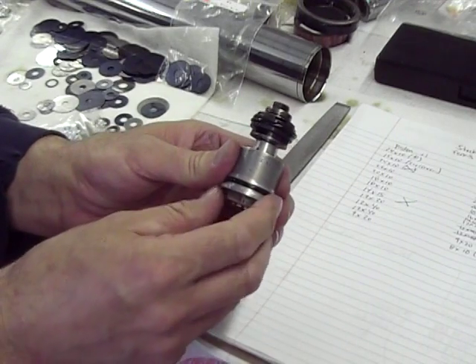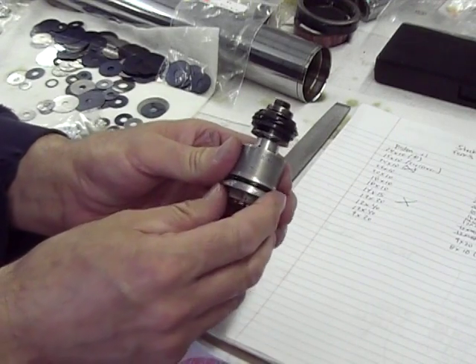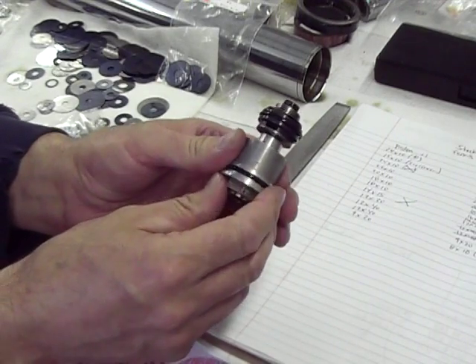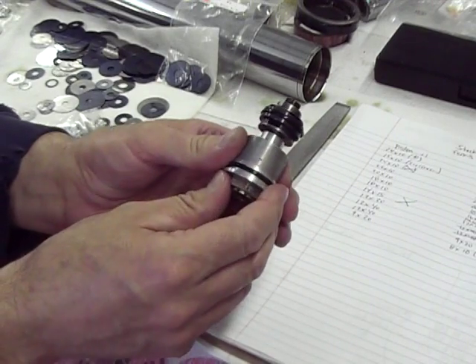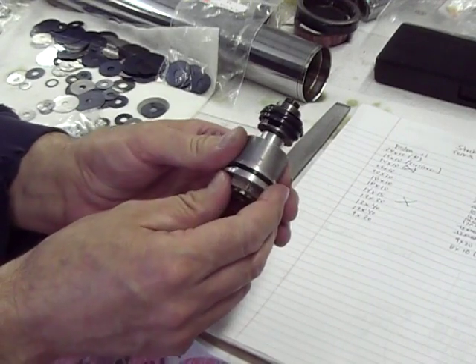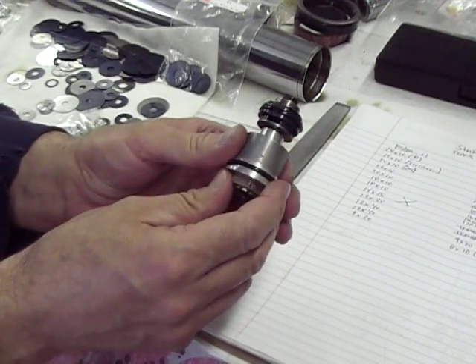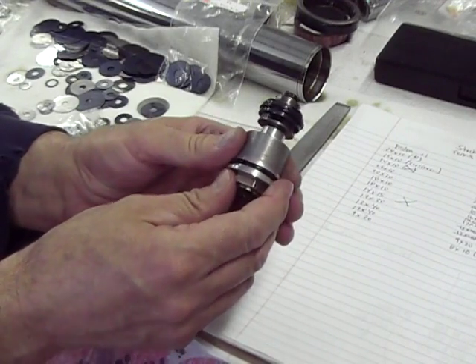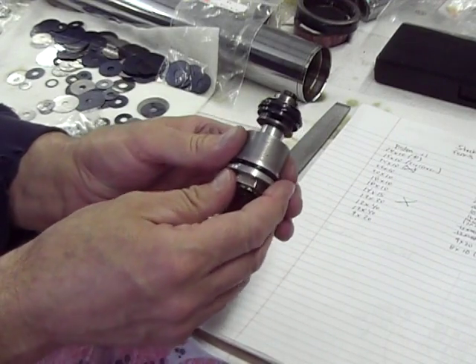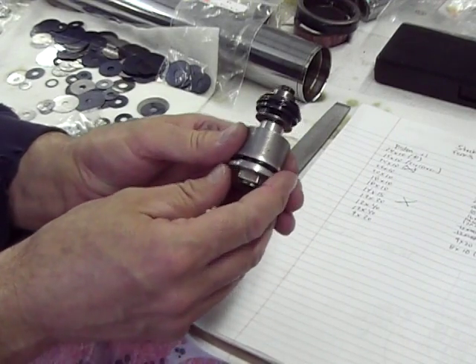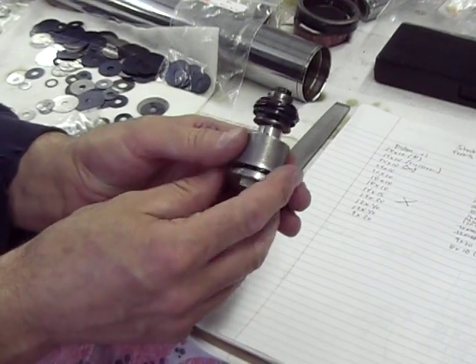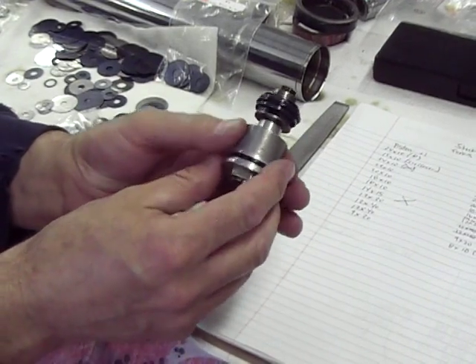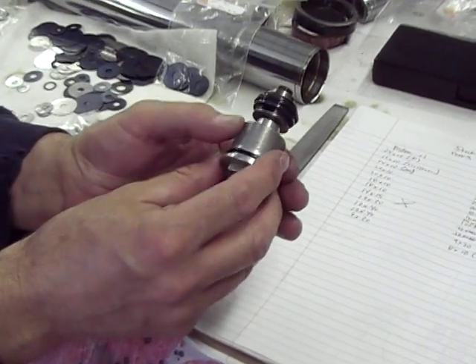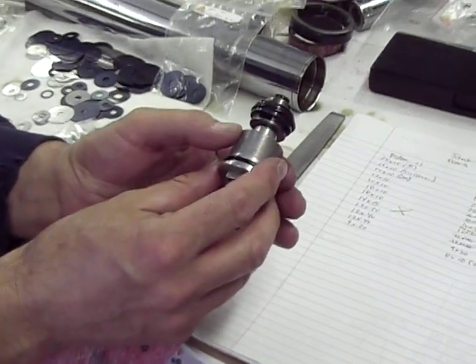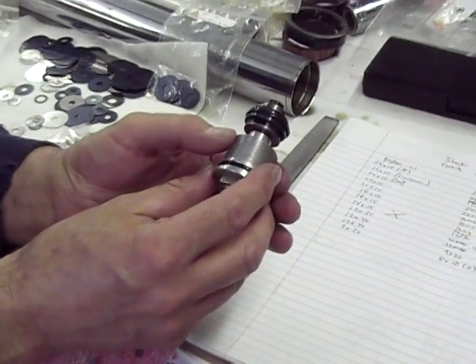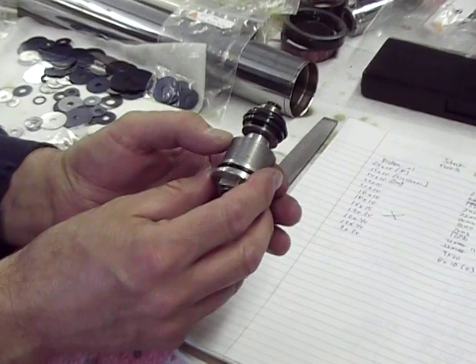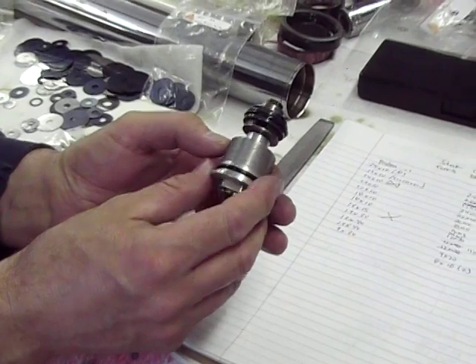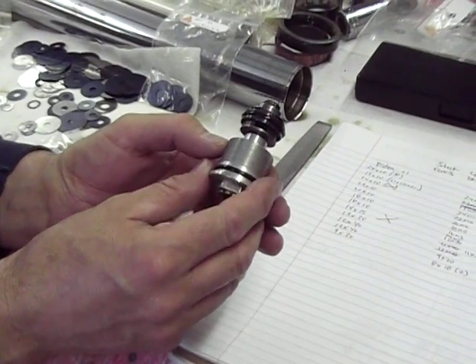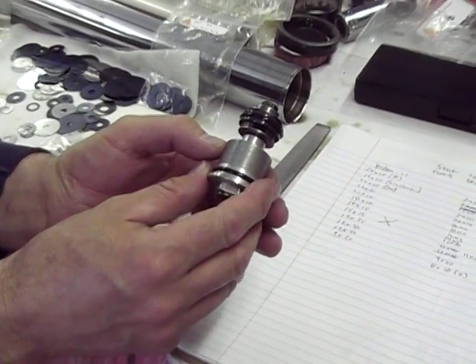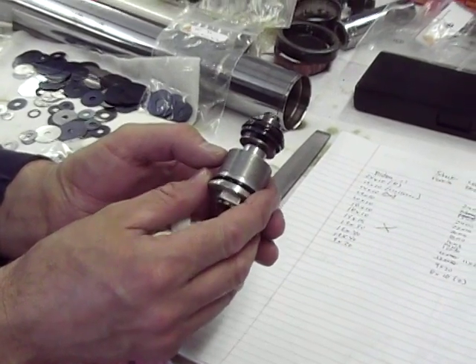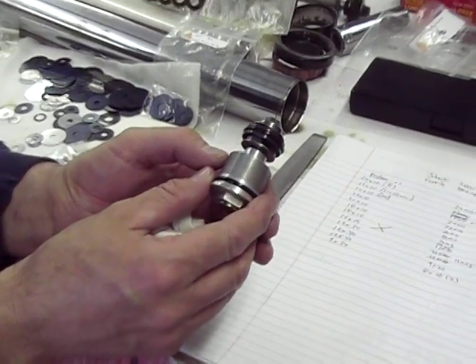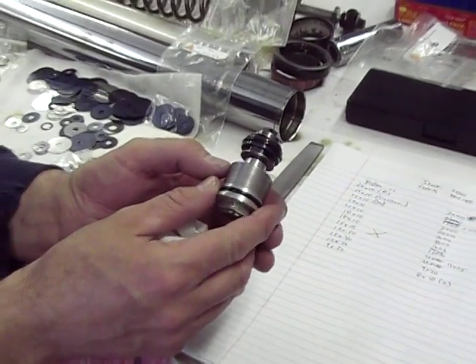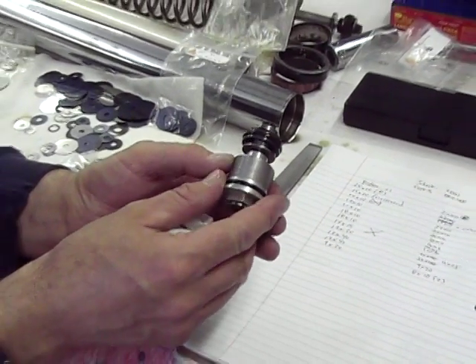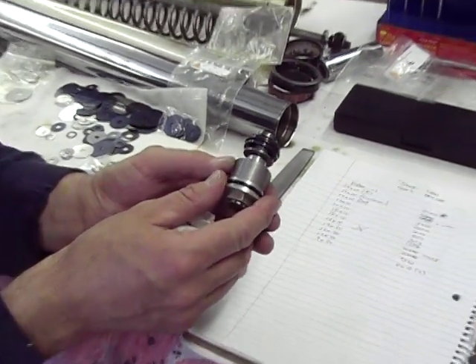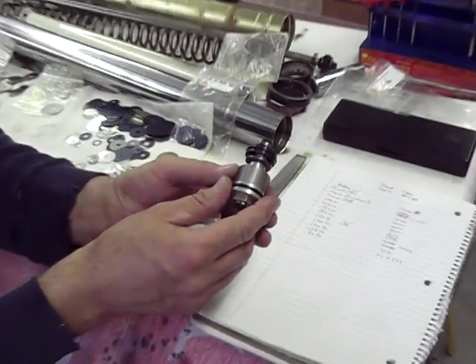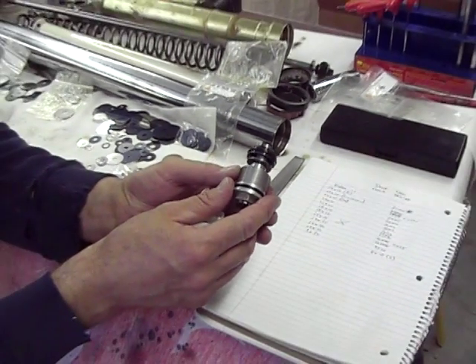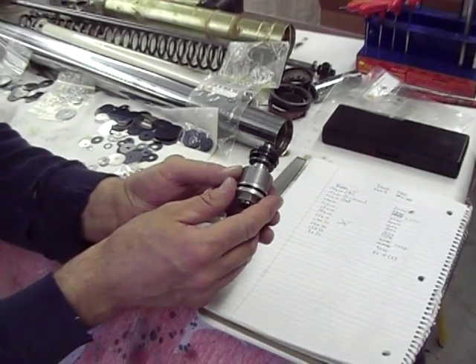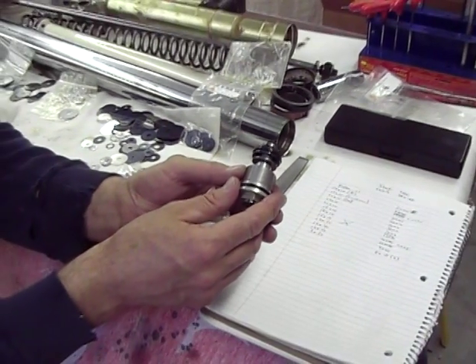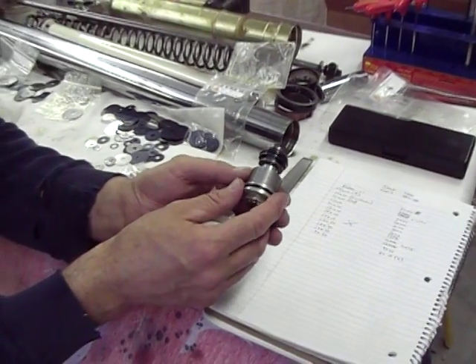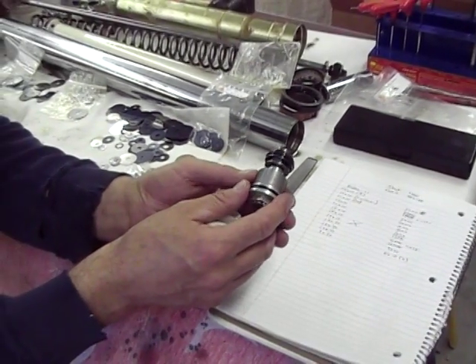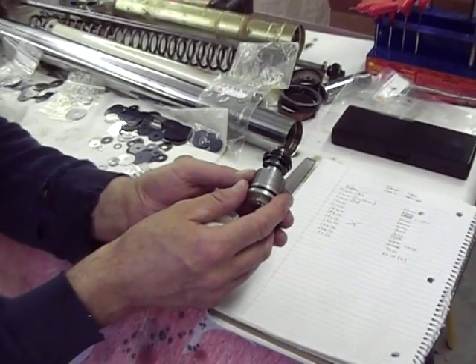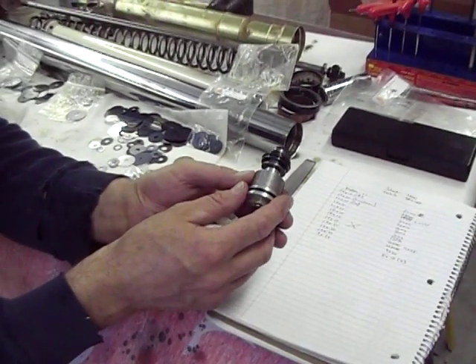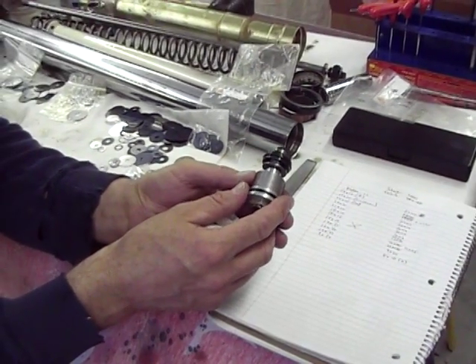When we get the other stuff, we're going to go ahead and put this fork leg back together, do the same on the other one, and put them back in the bike.